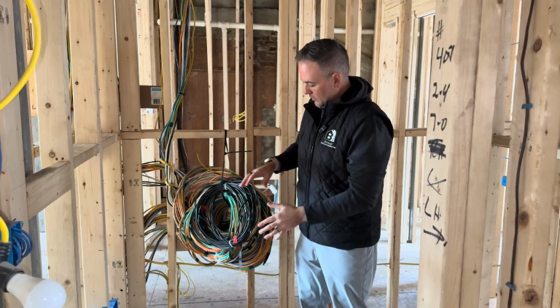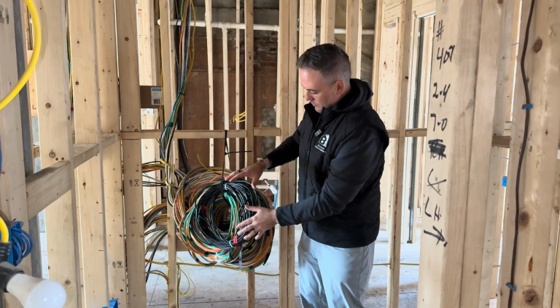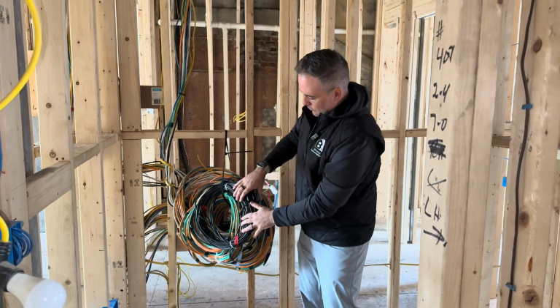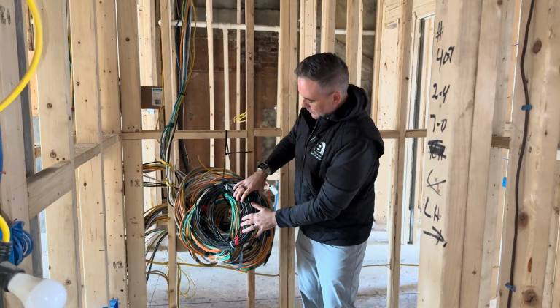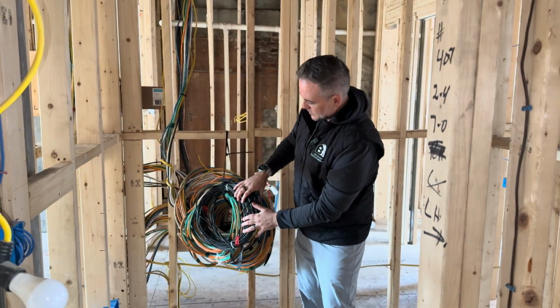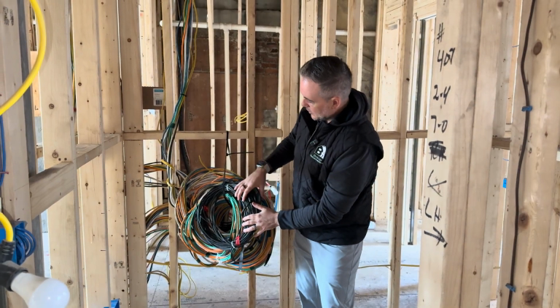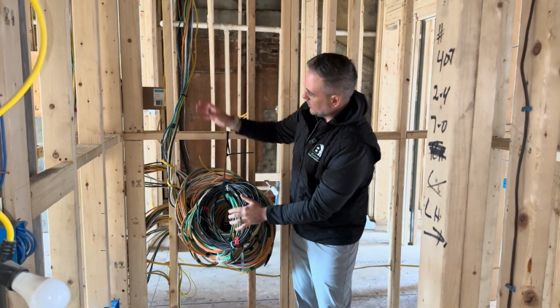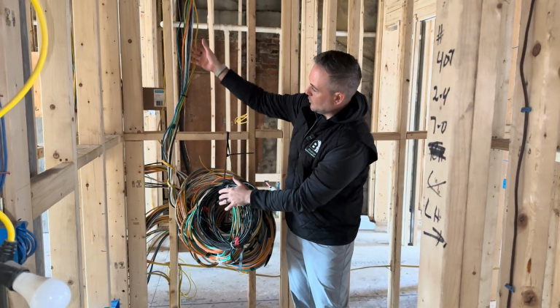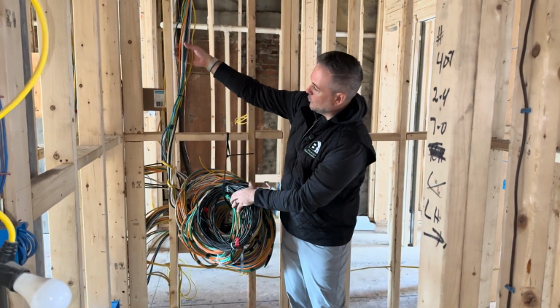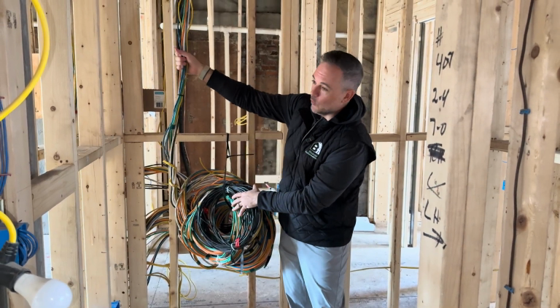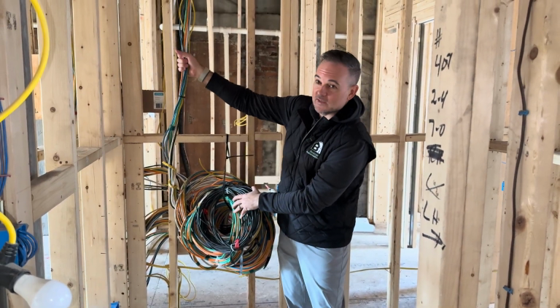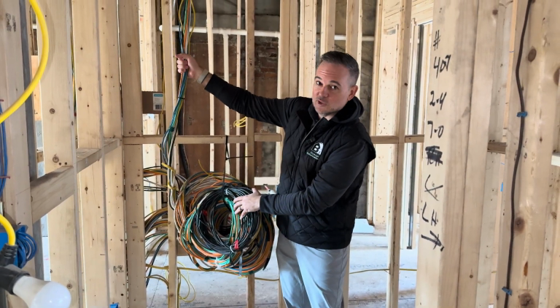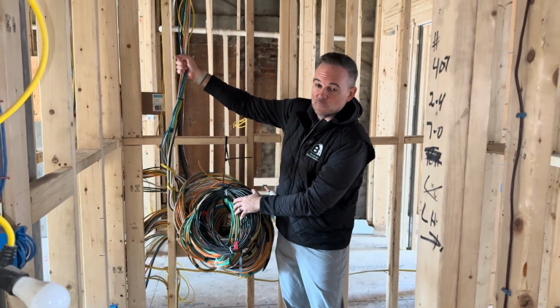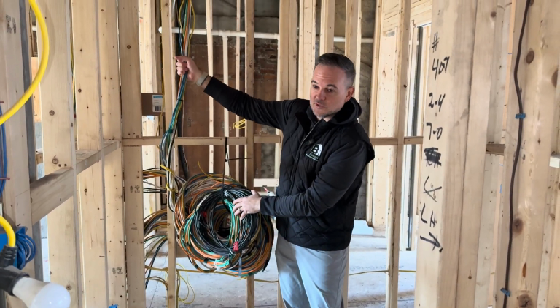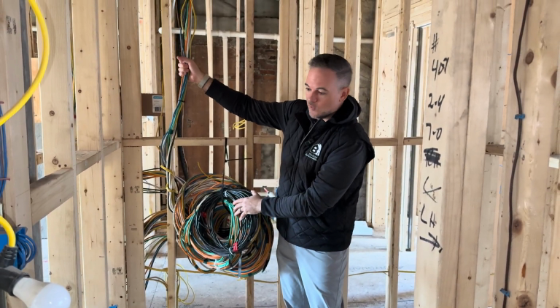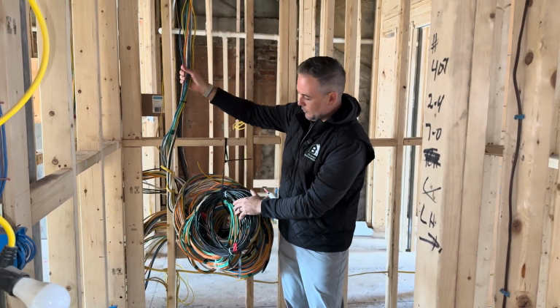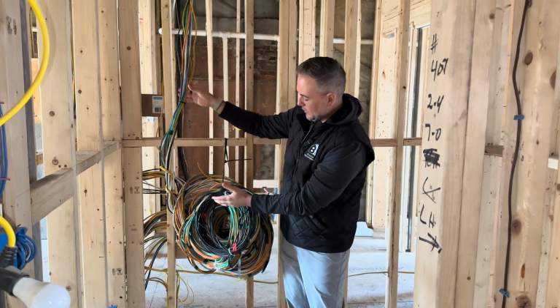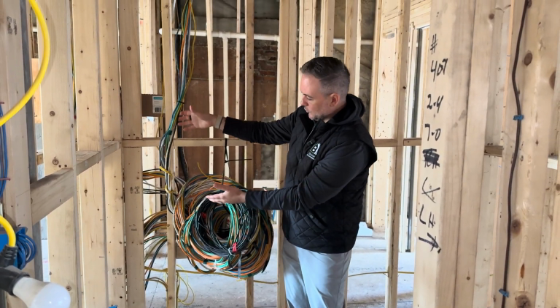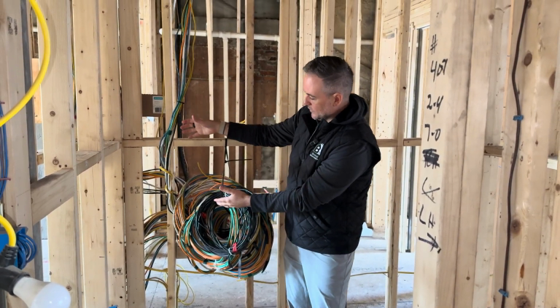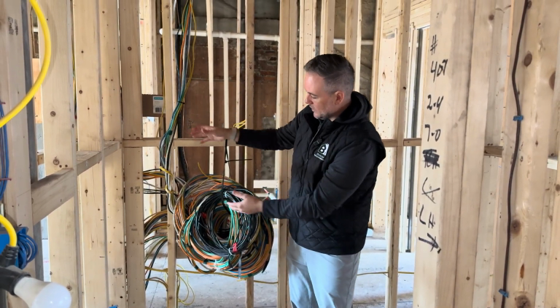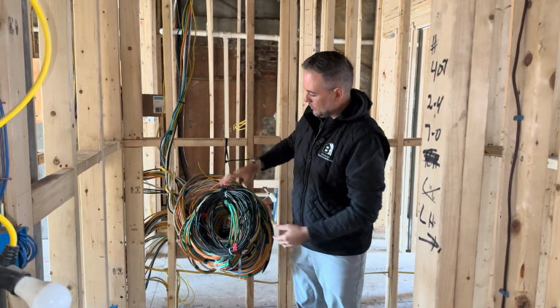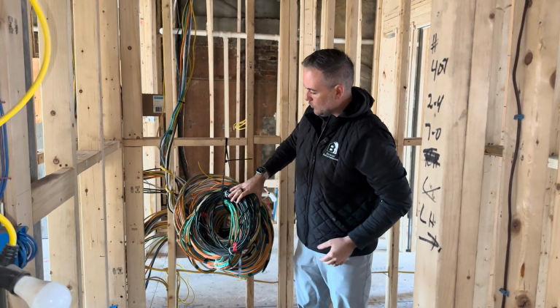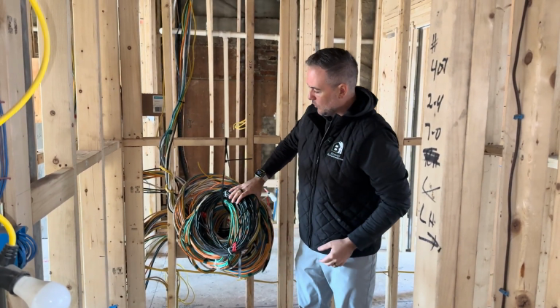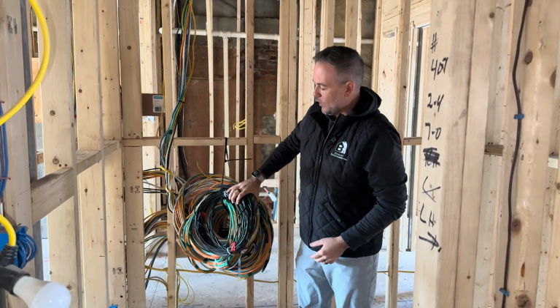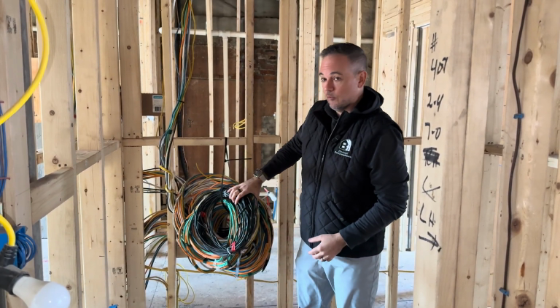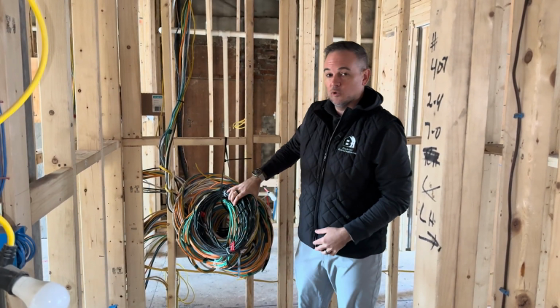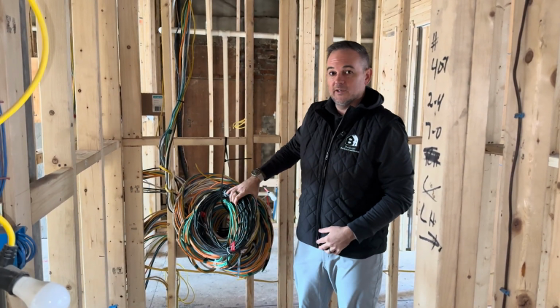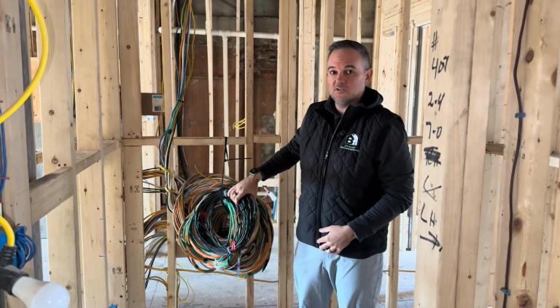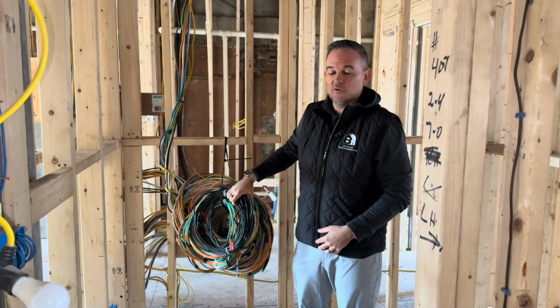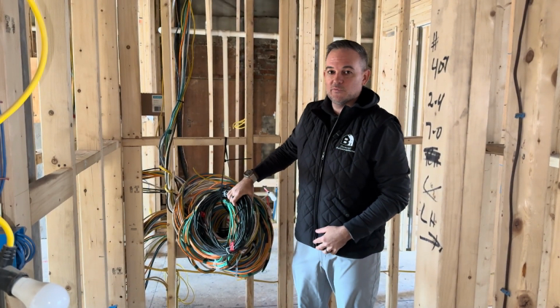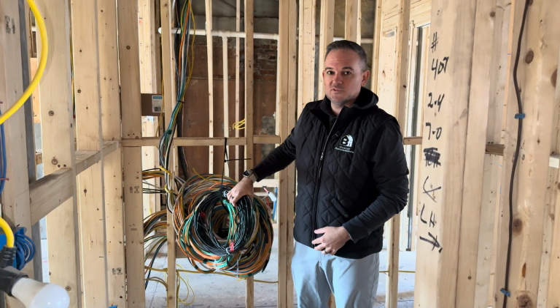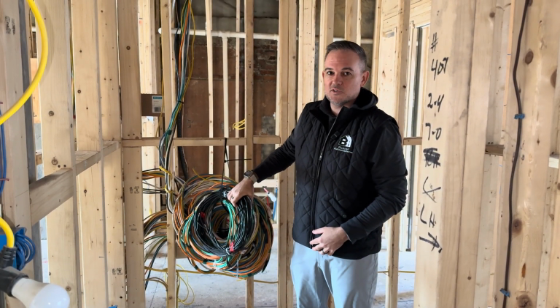So this is our 'What Is Low Voltage Wiring' and a good example of what wiring would look like during rough construction.